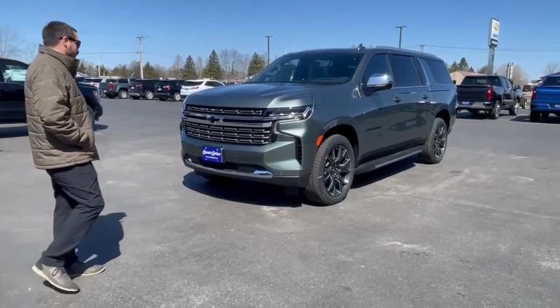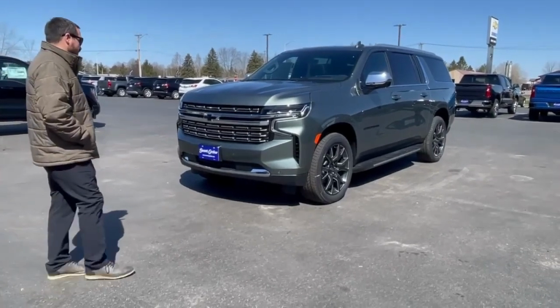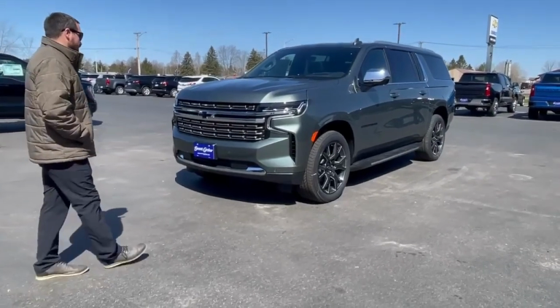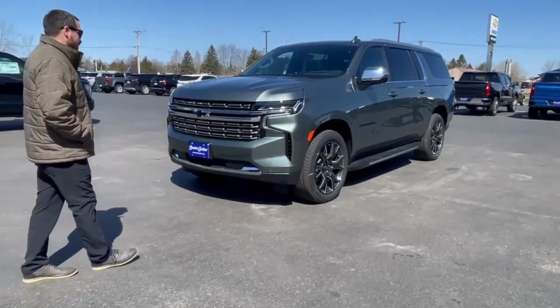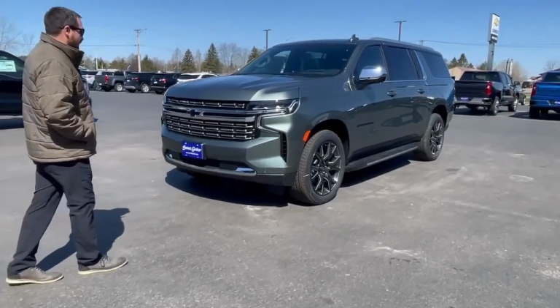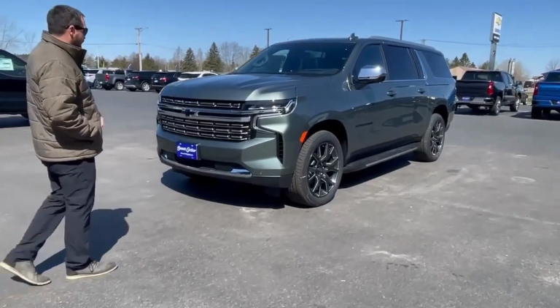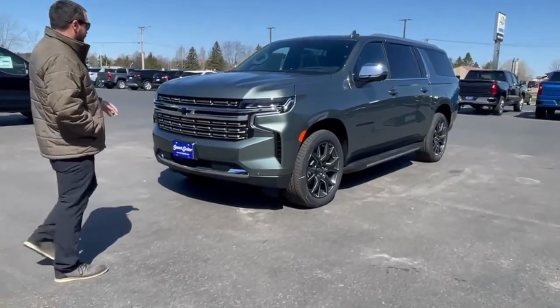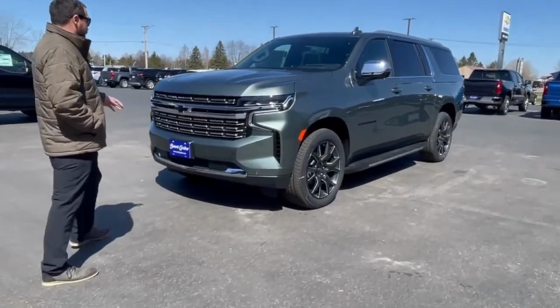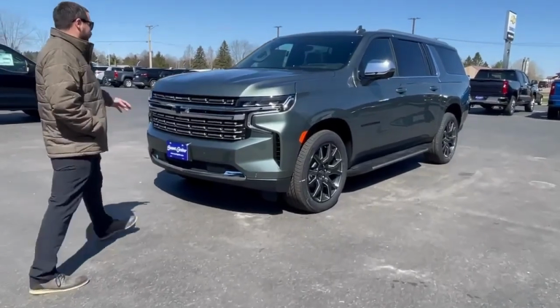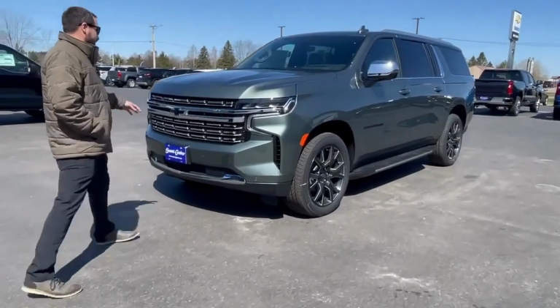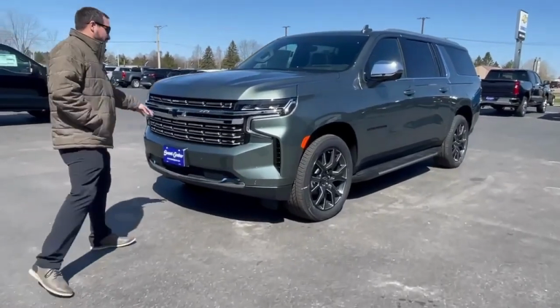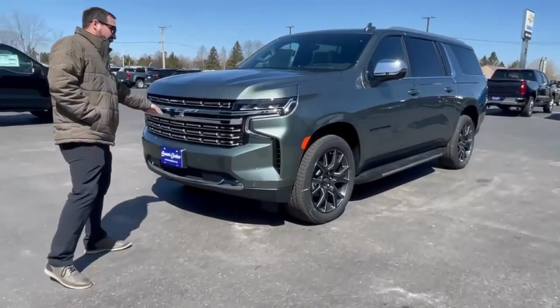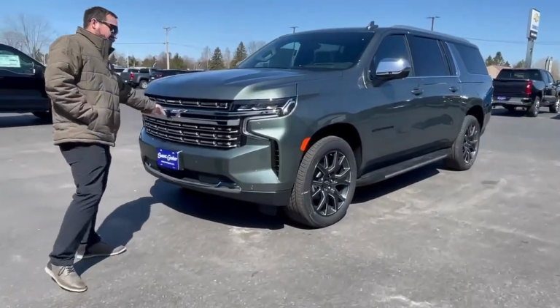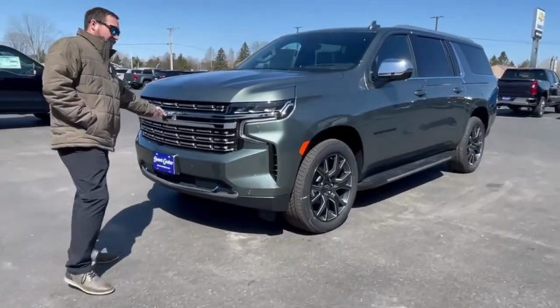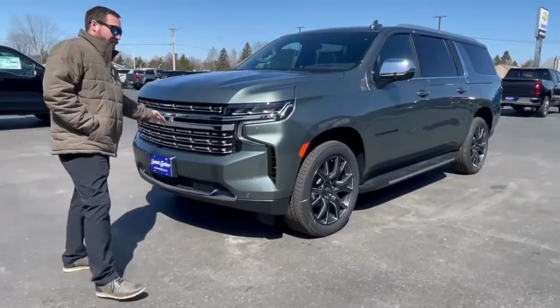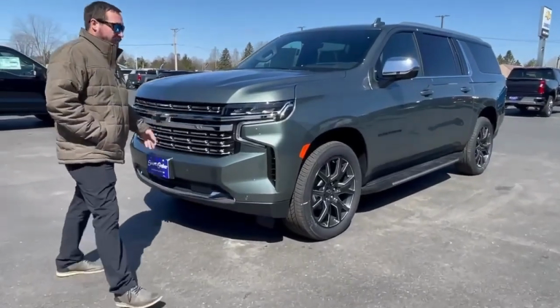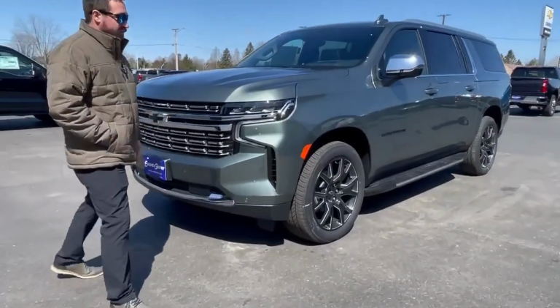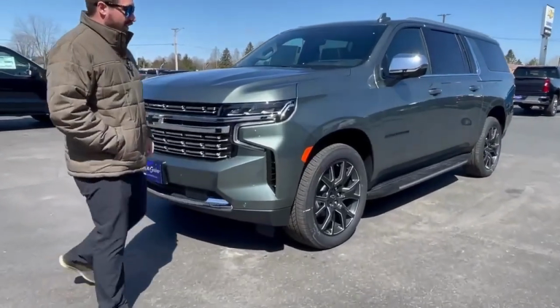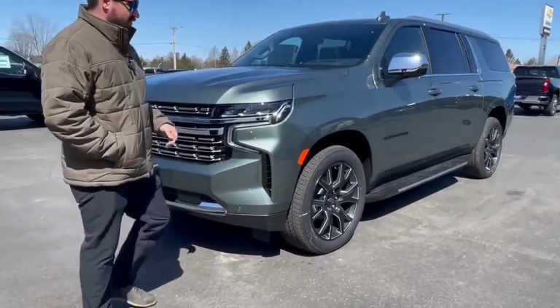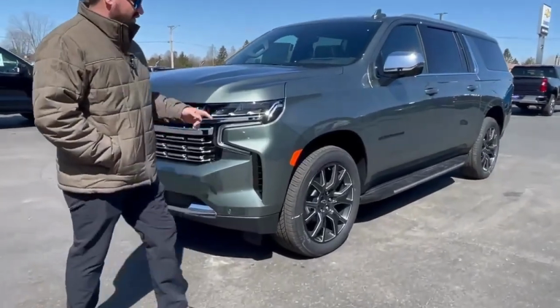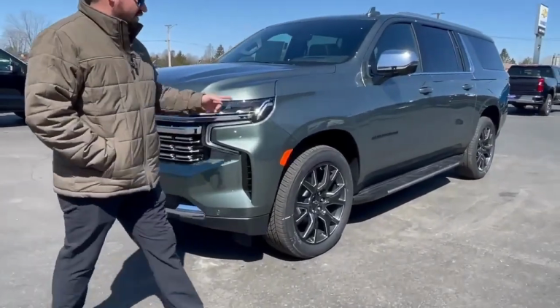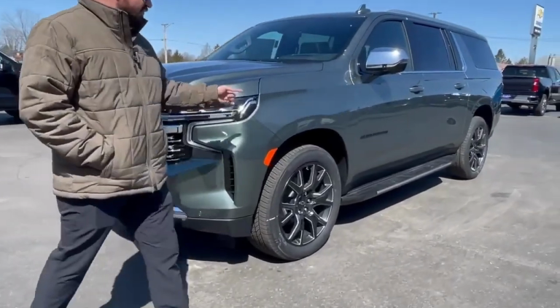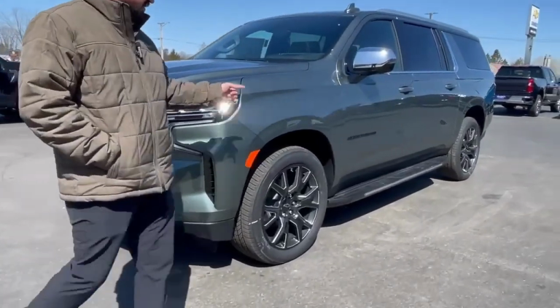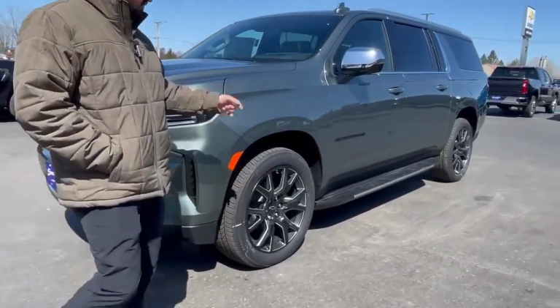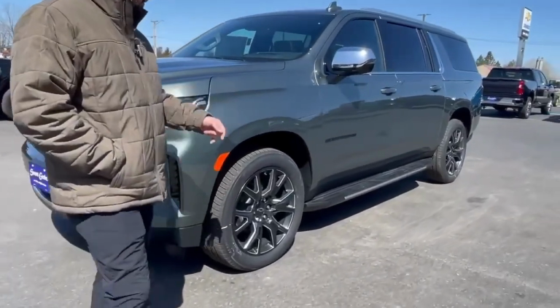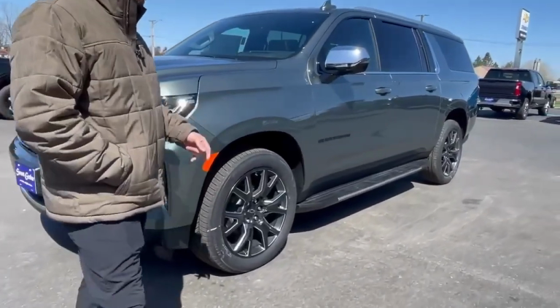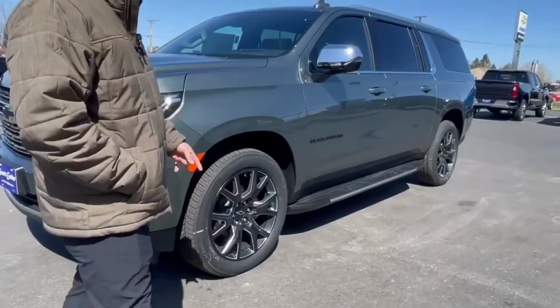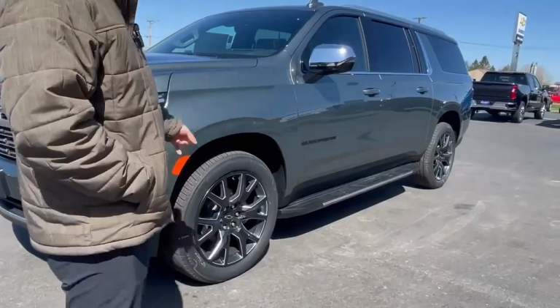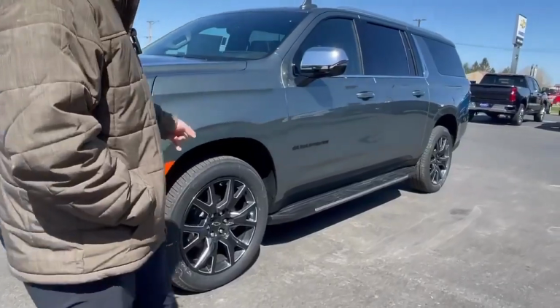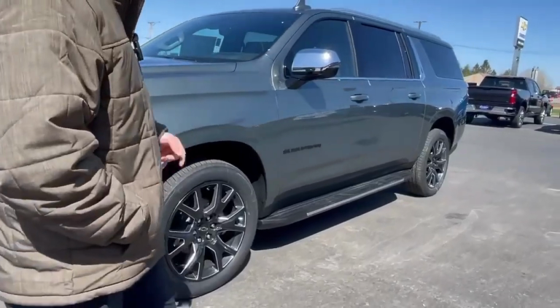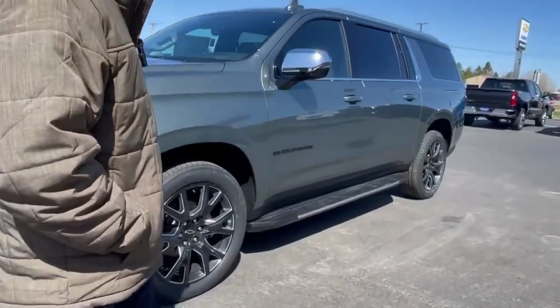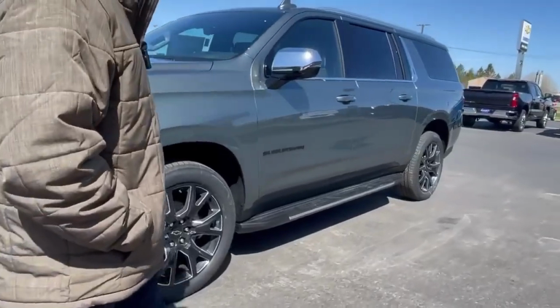As you can see right here you're gonna have blacked out badging, blacked out nameplates, and the black rims.